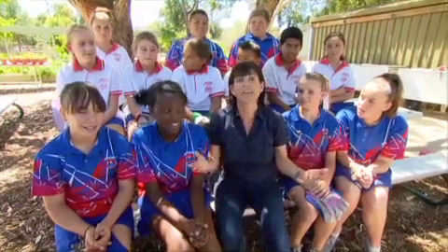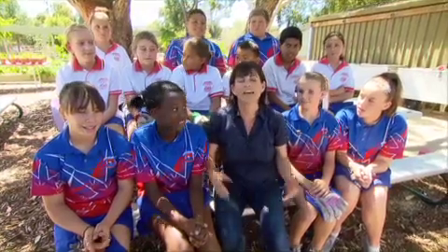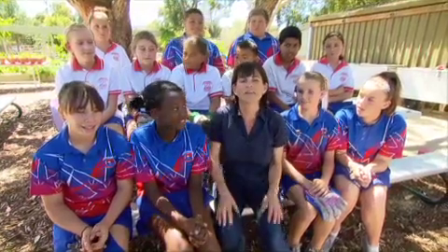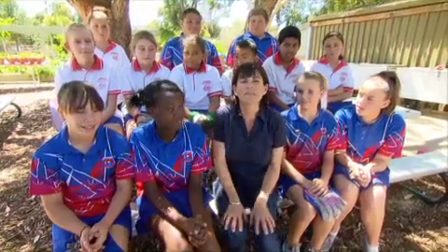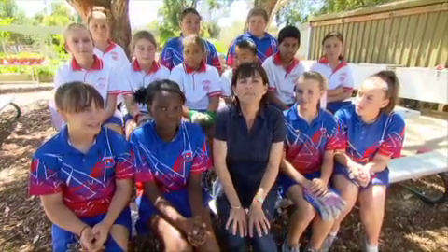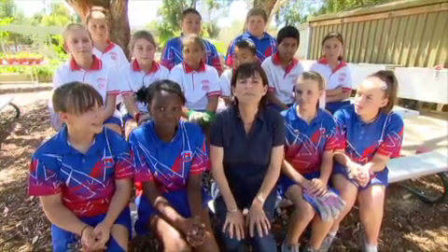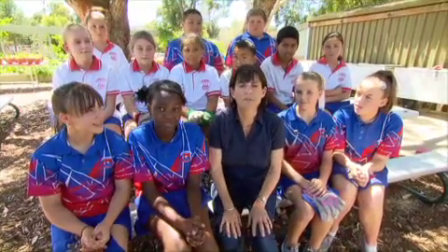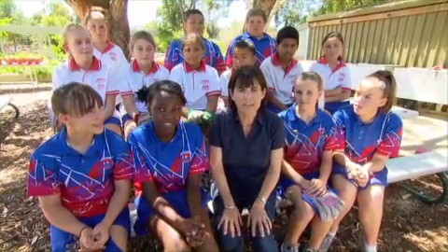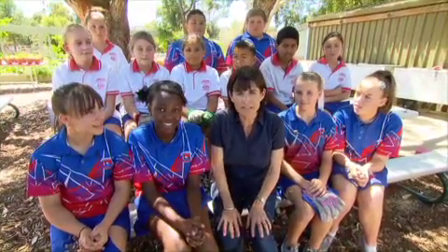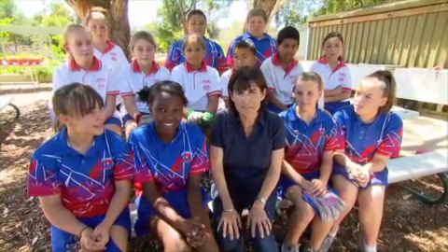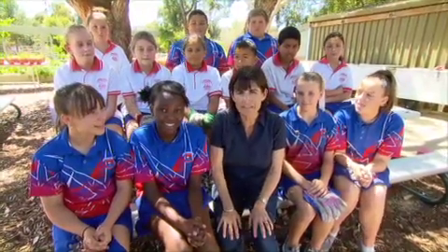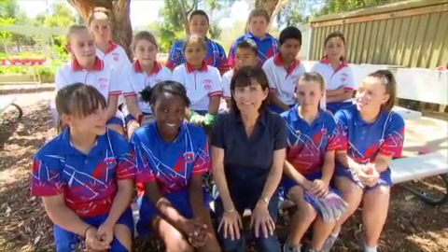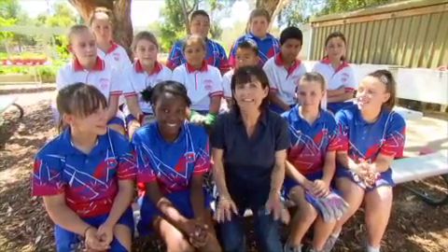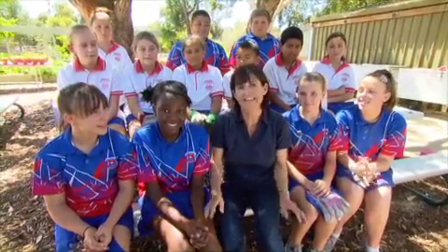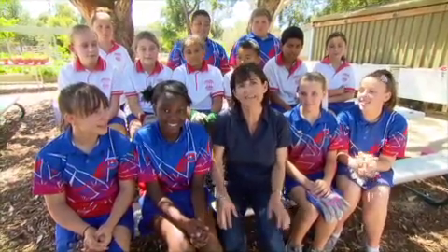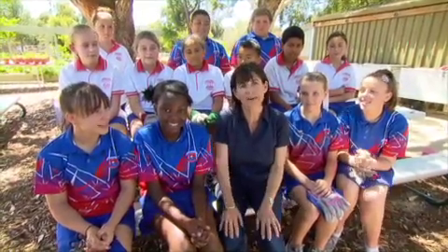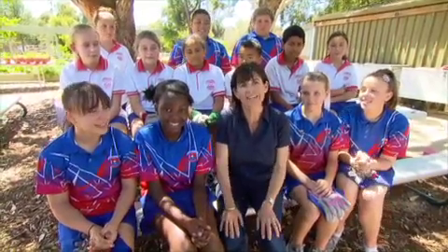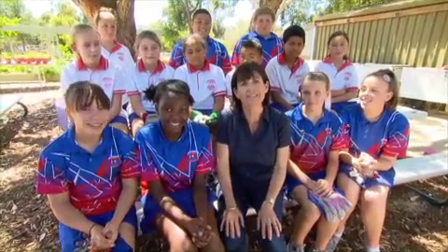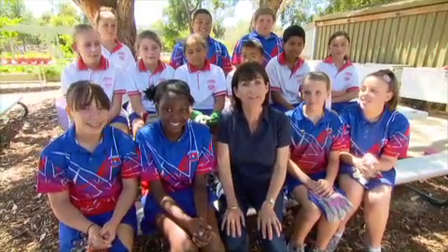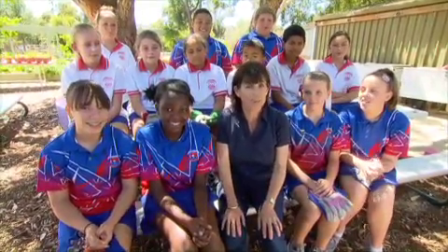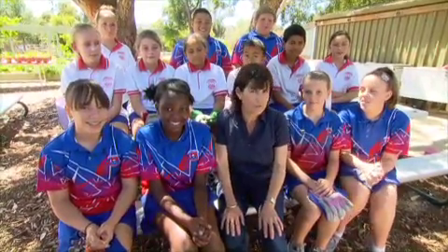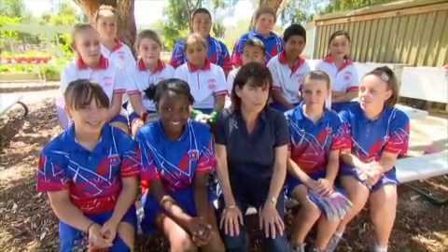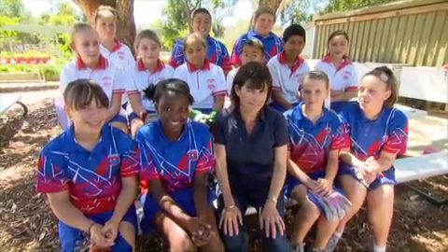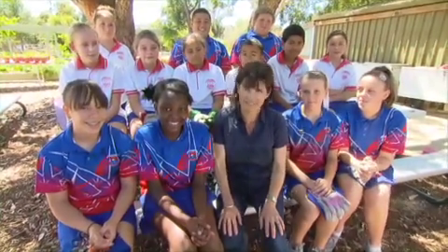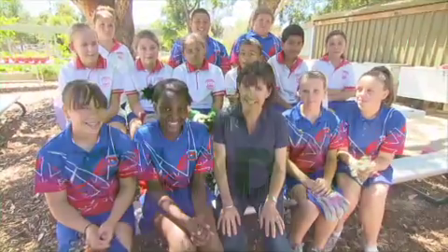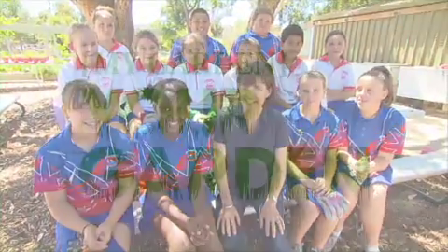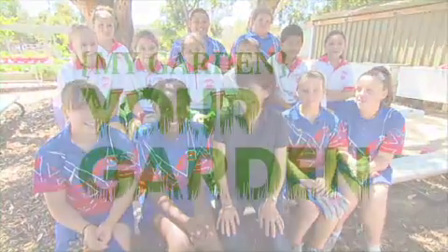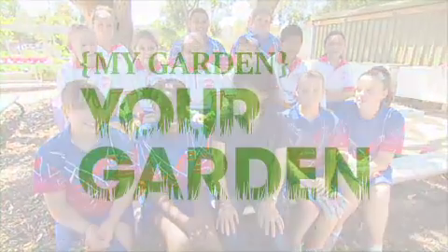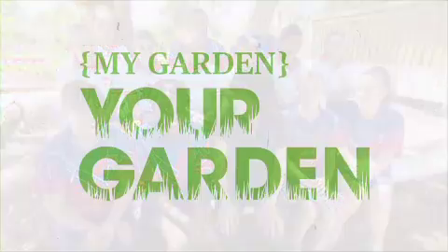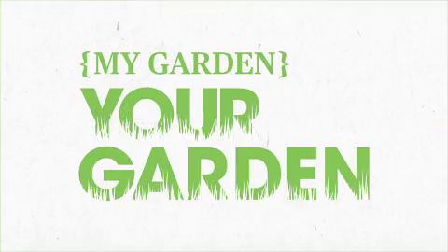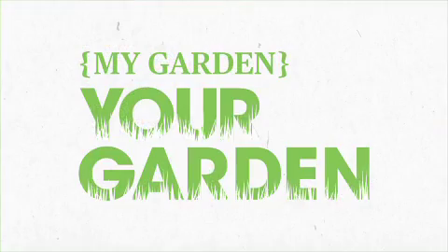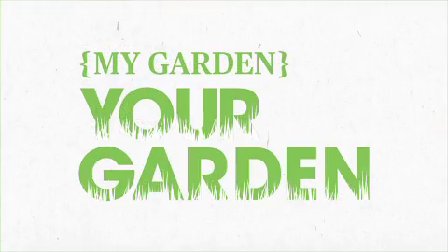Well, there you have it from the experts — the easy way to growing a water-wise veggie garden. Well done, guys!